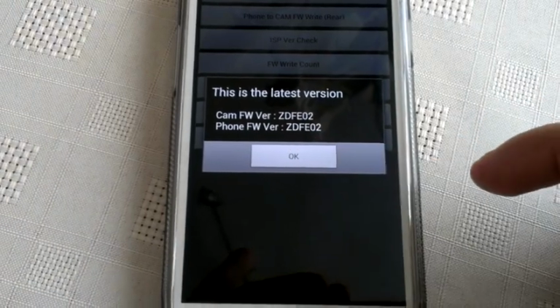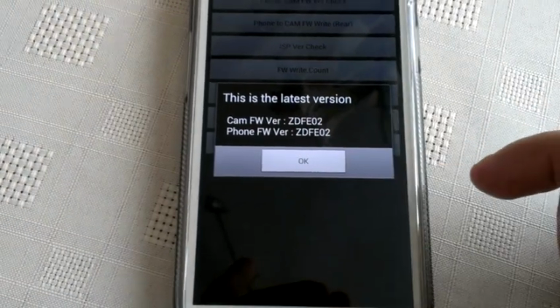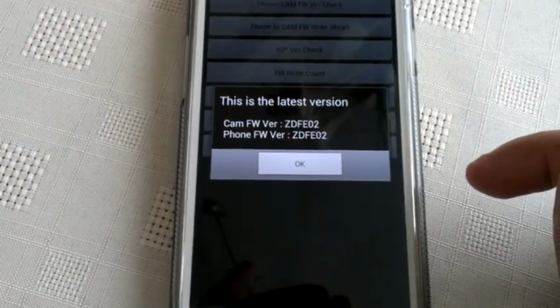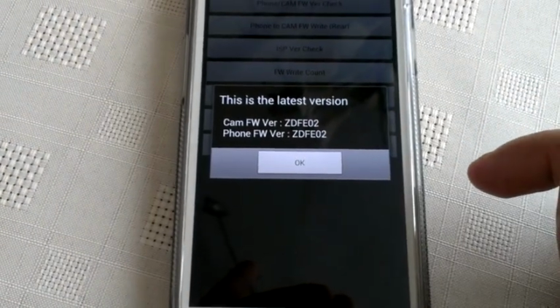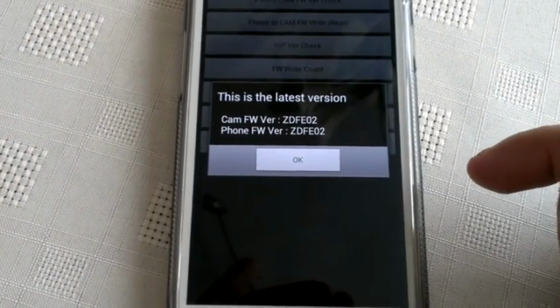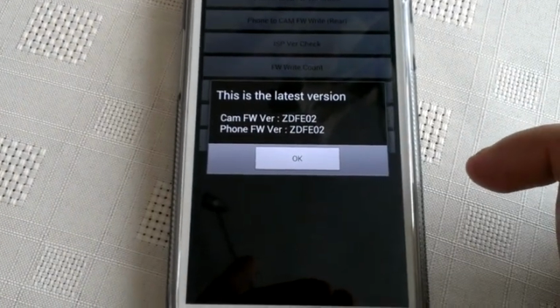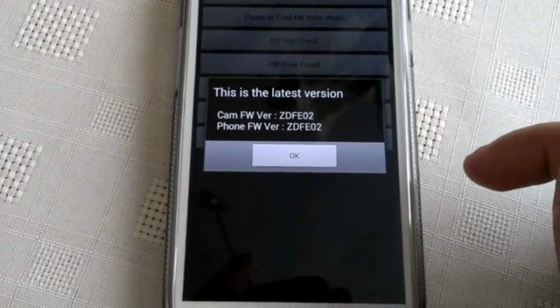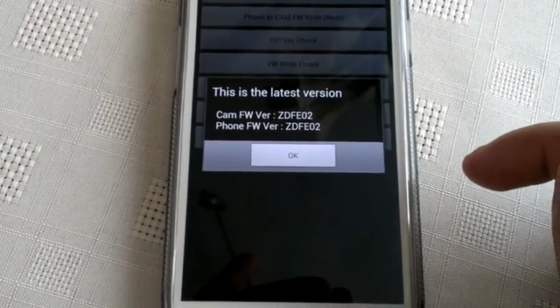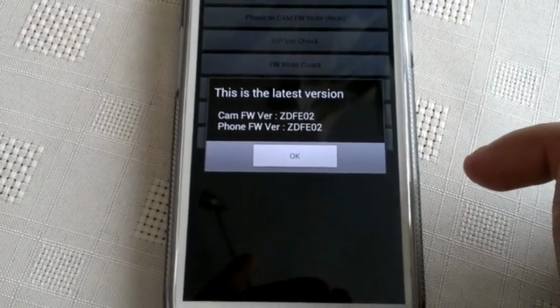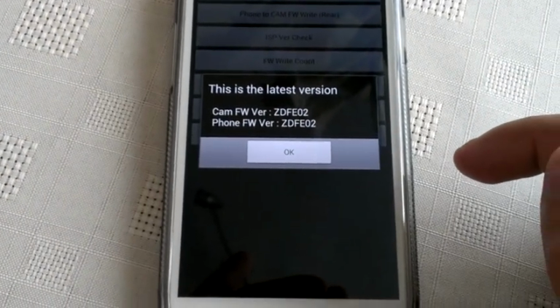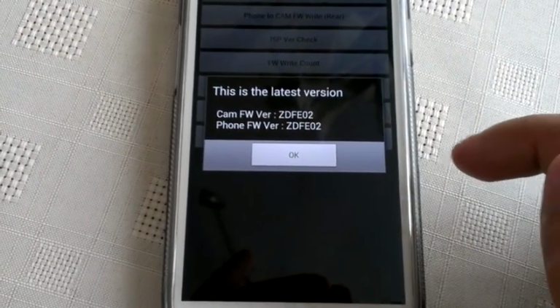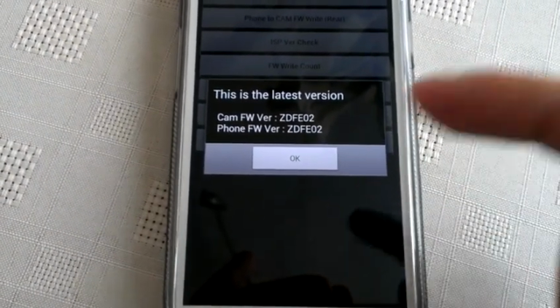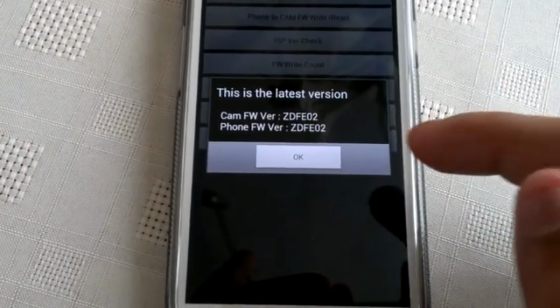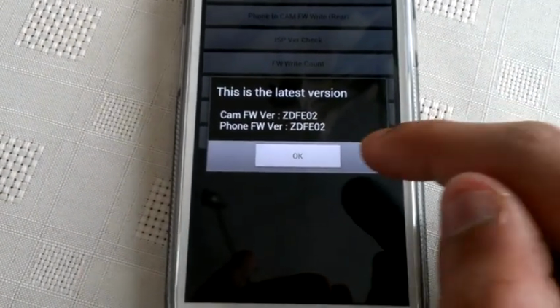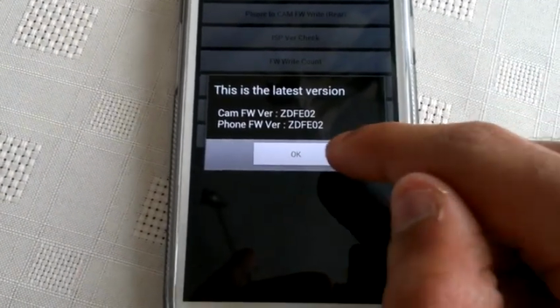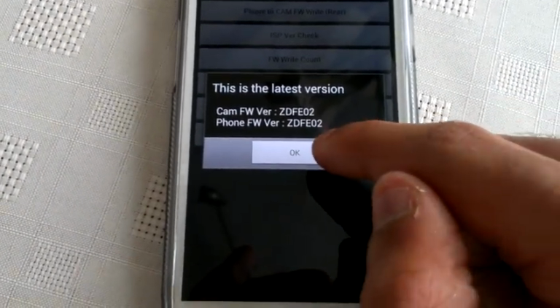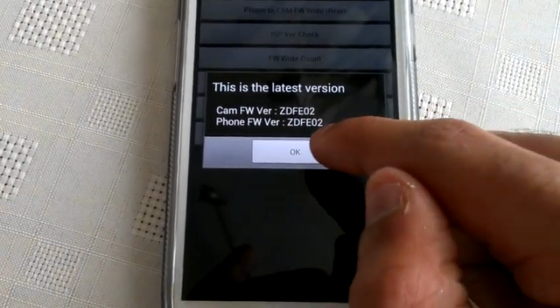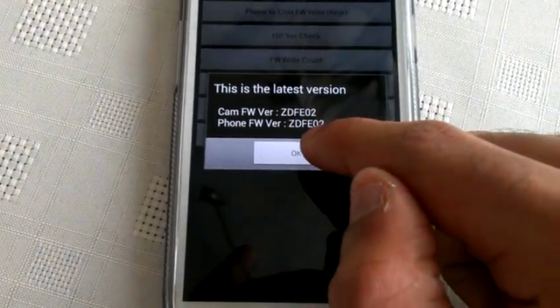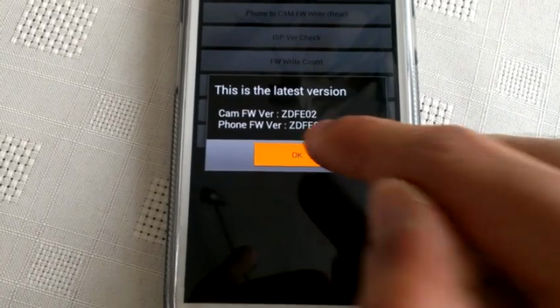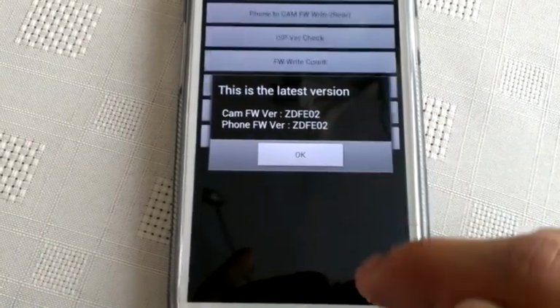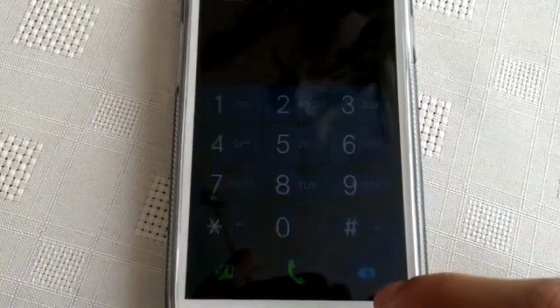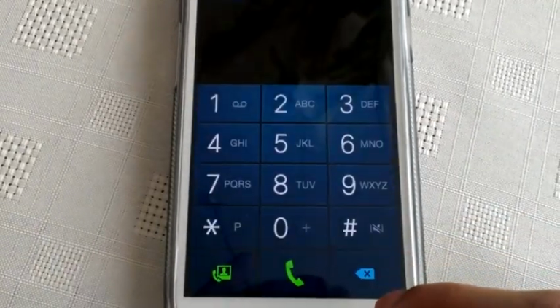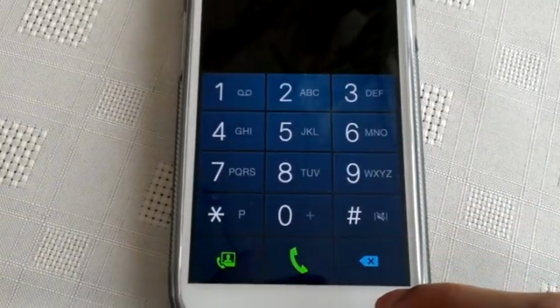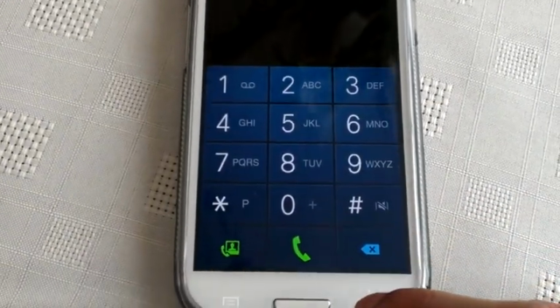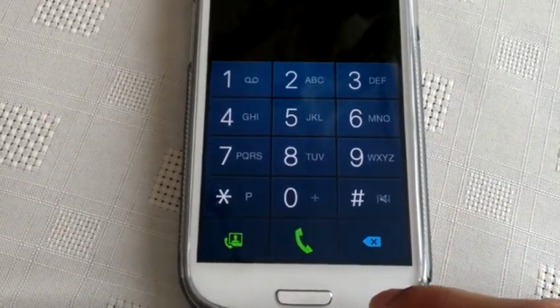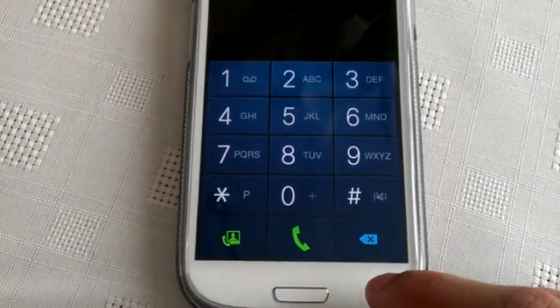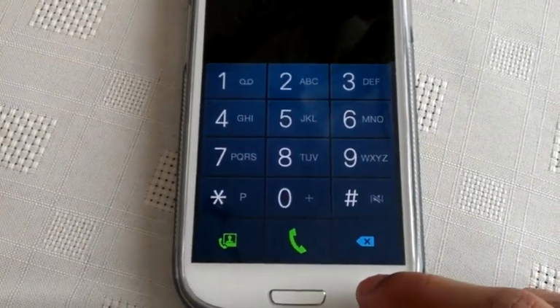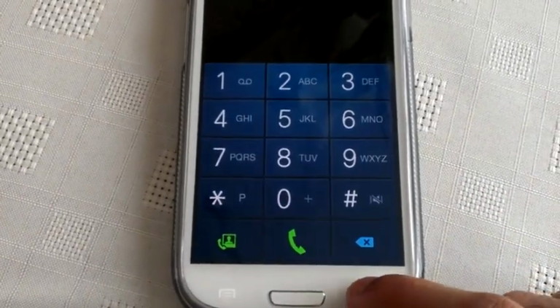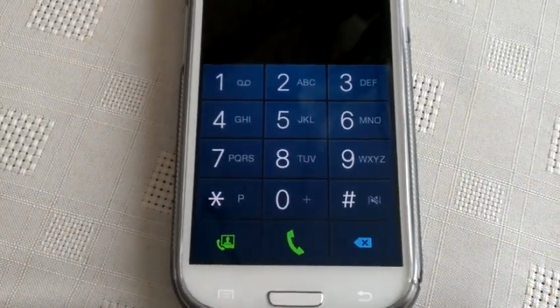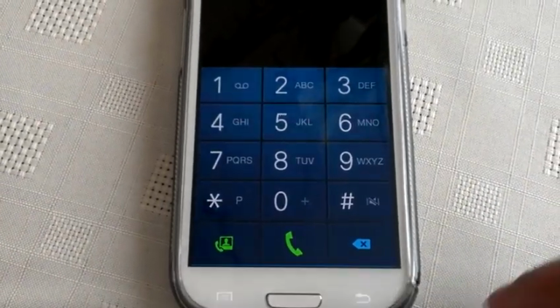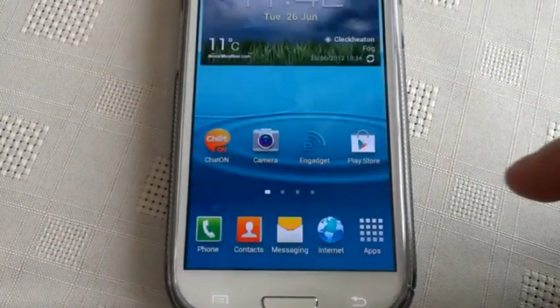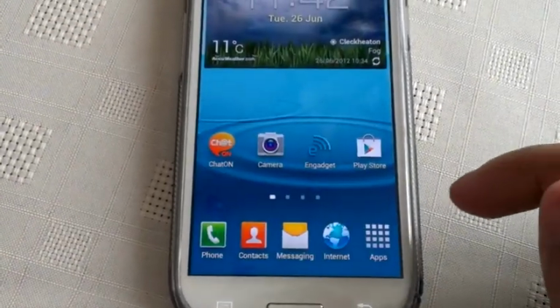So if there's an update available, you'll be able to just go ahead and download it and then you'll be updated to the latest version.